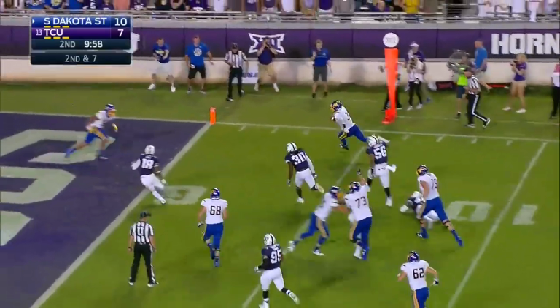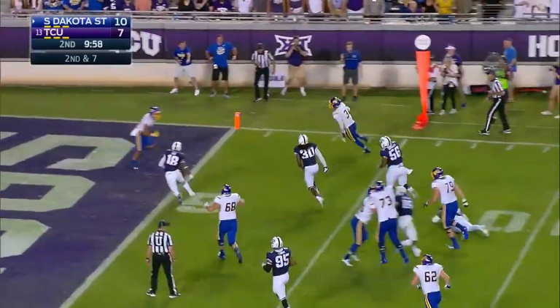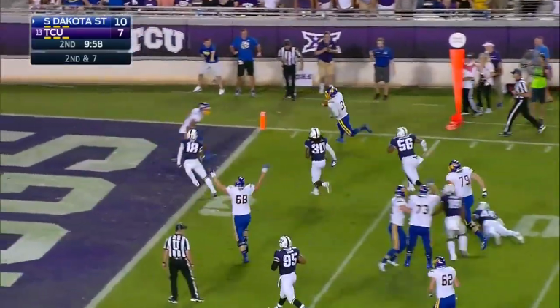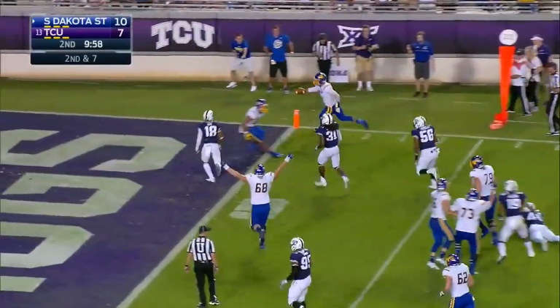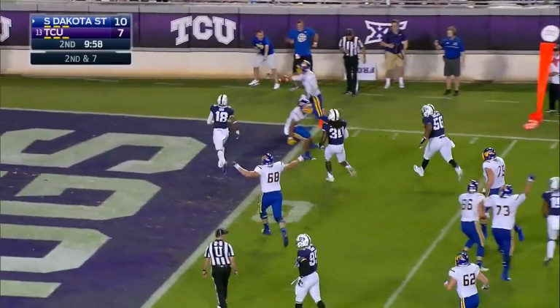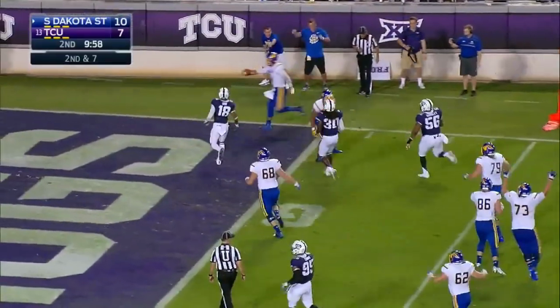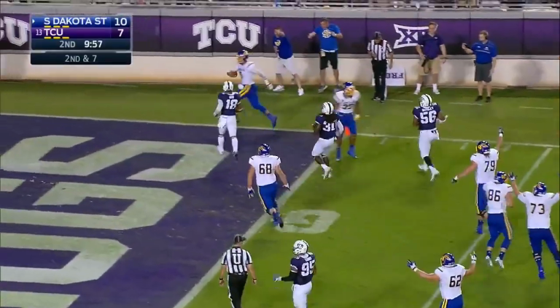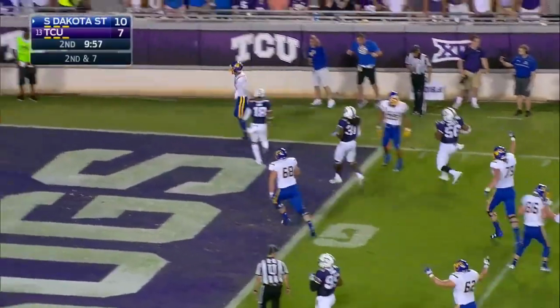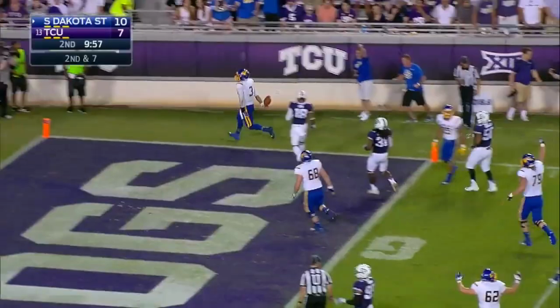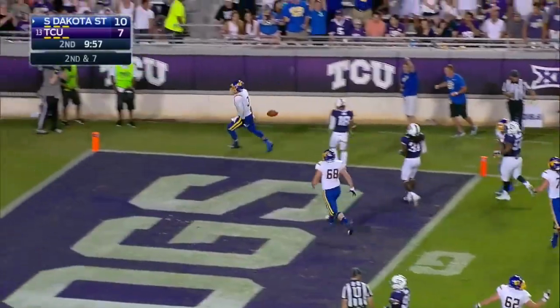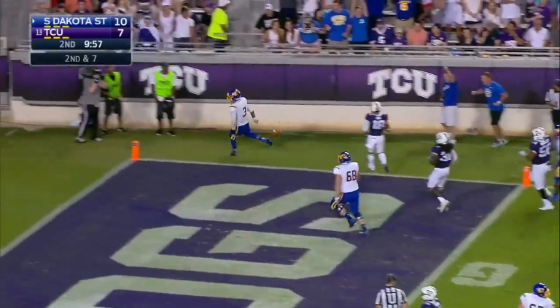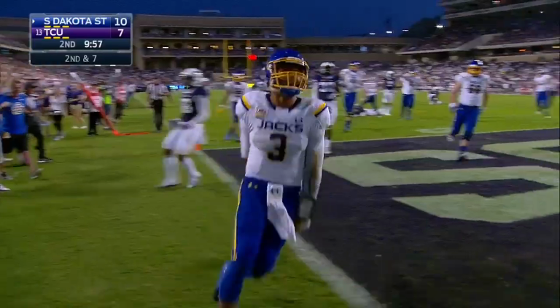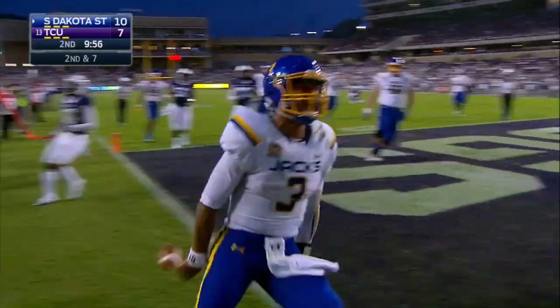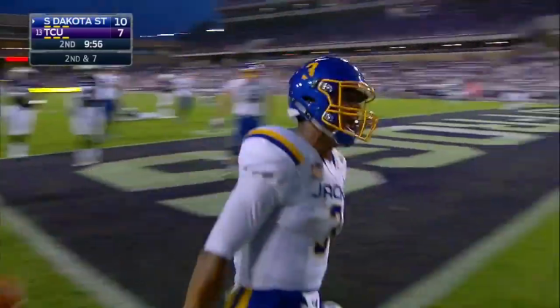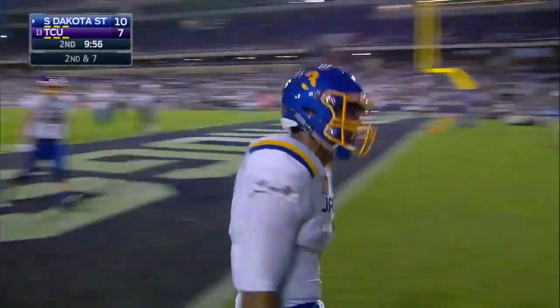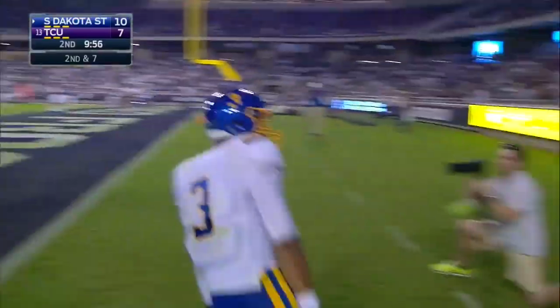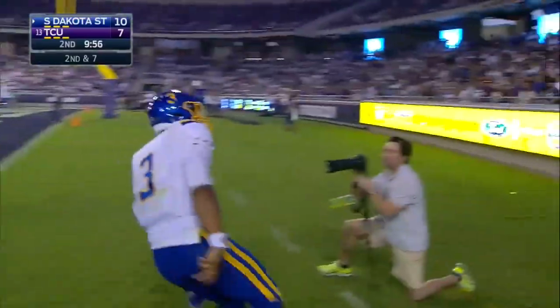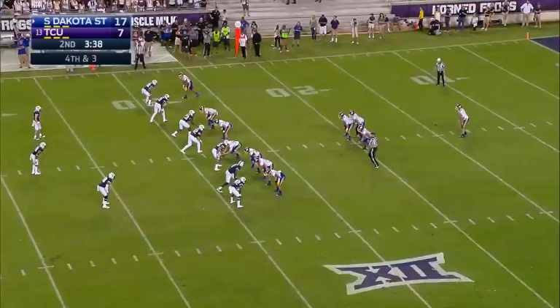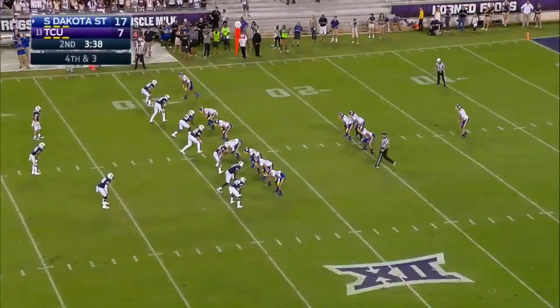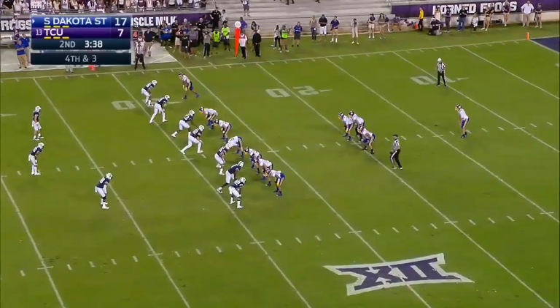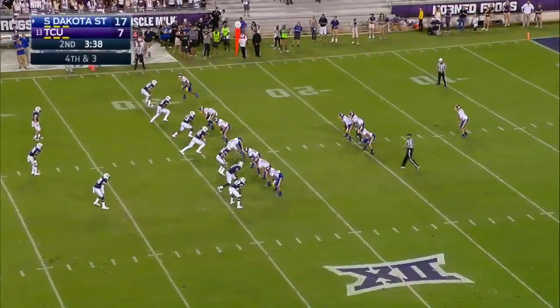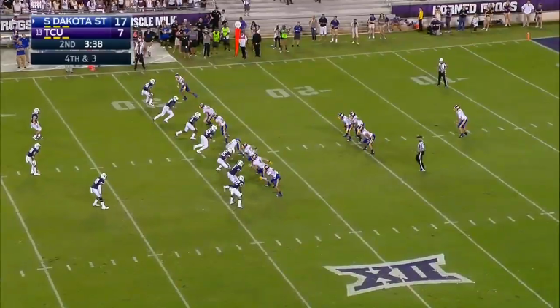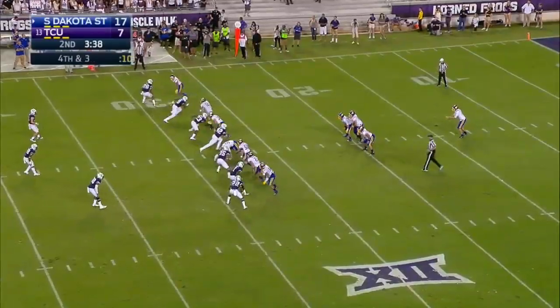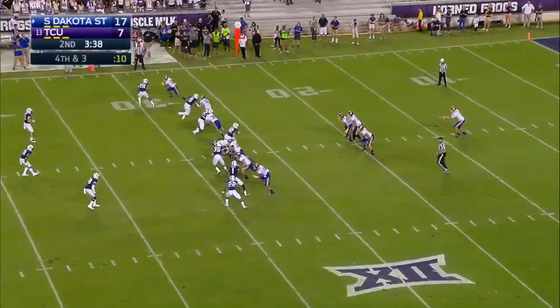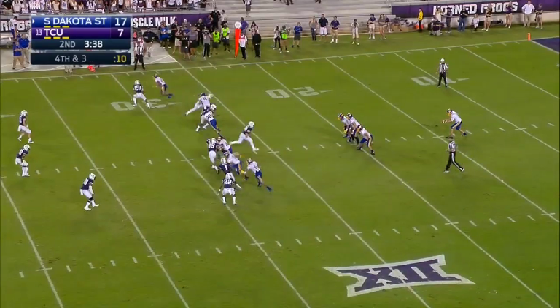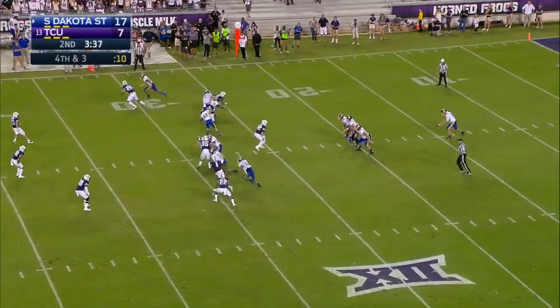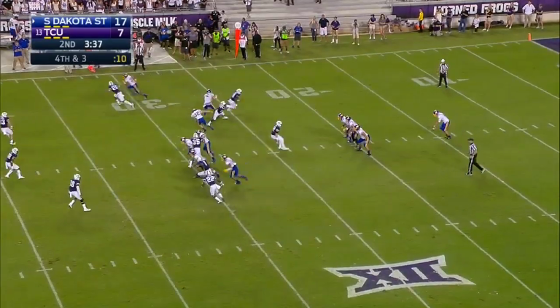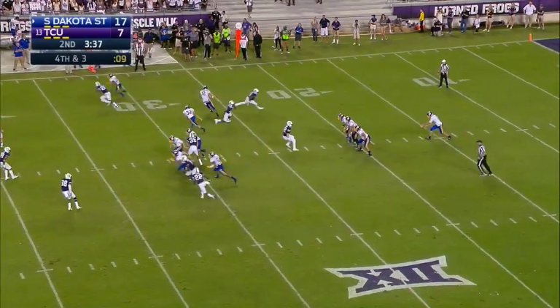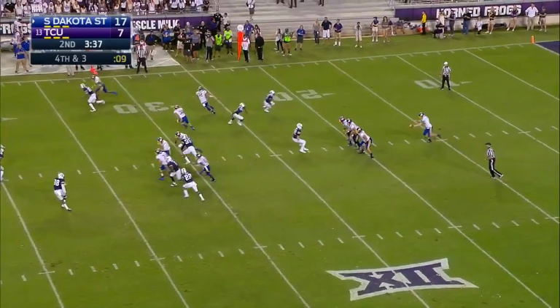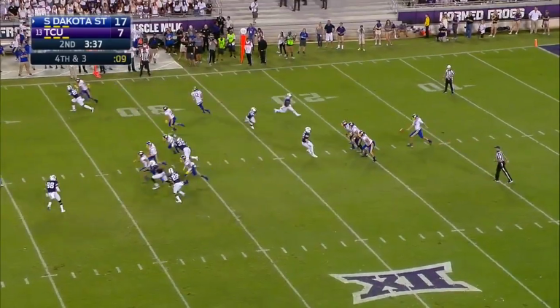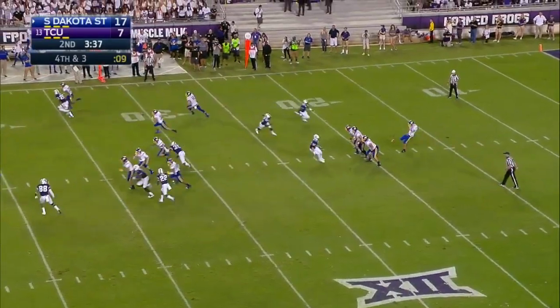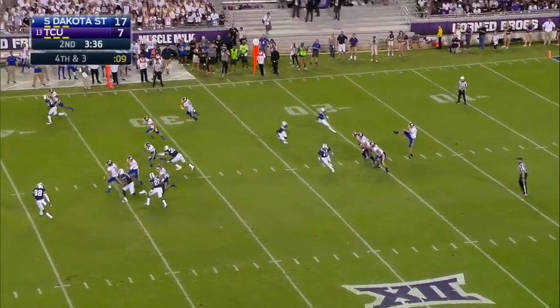Leading to the outside, headed for the end zone. 3:38 to go in the first half.